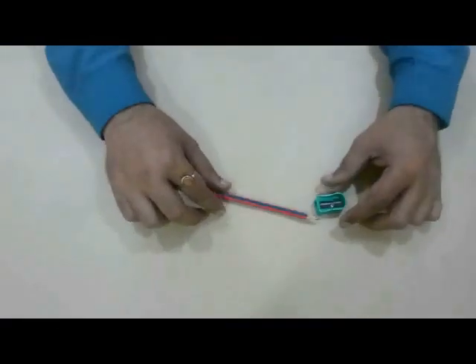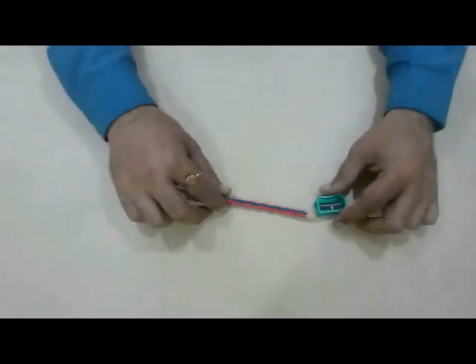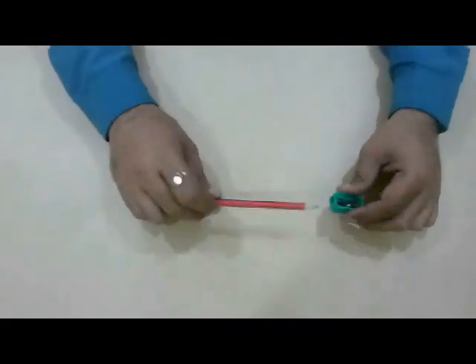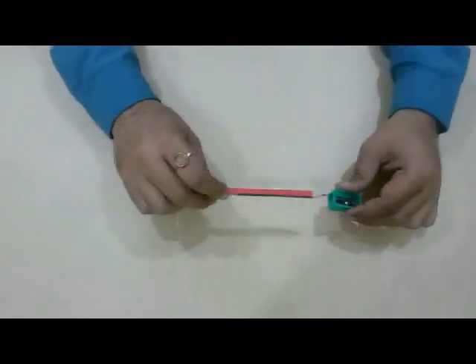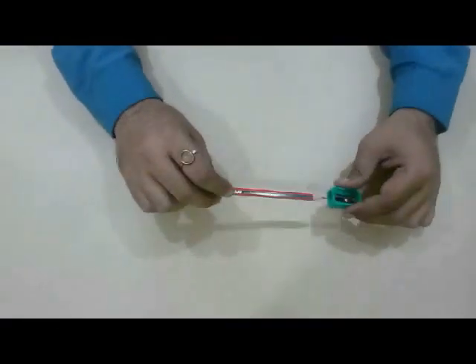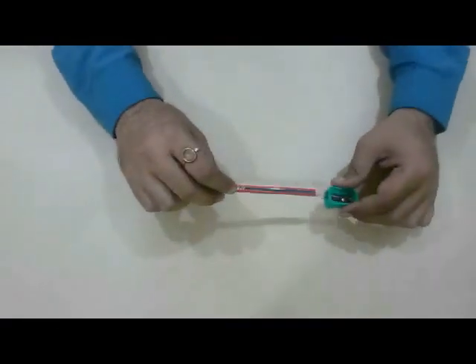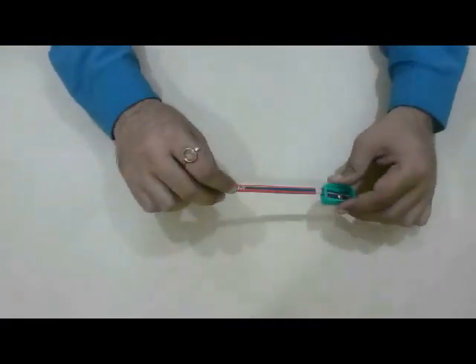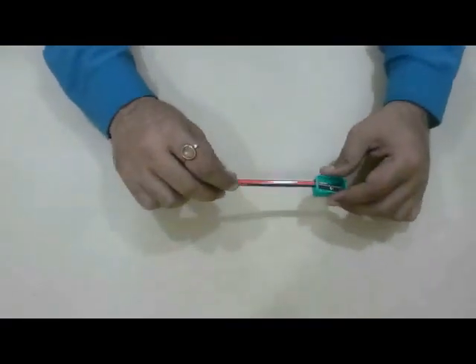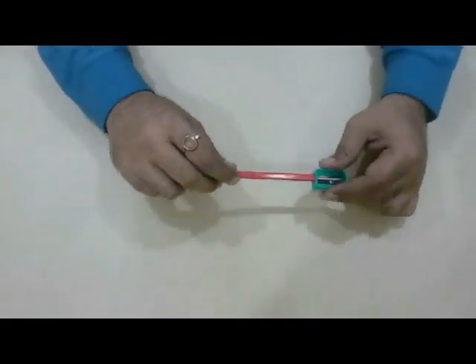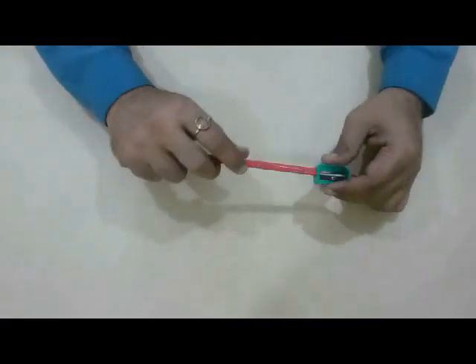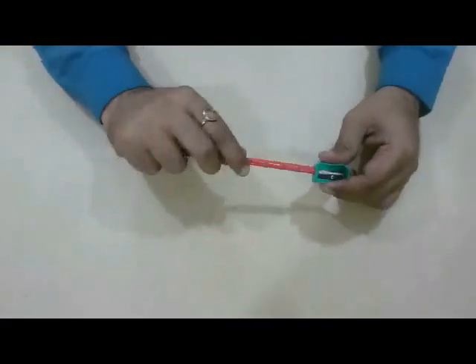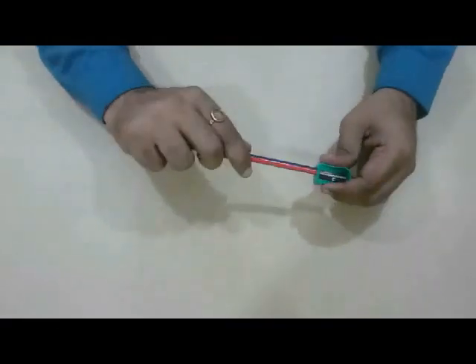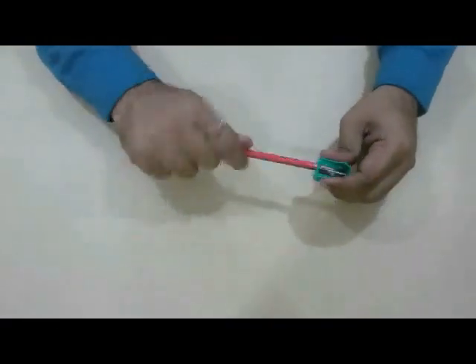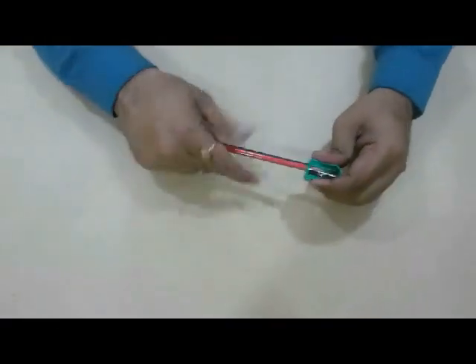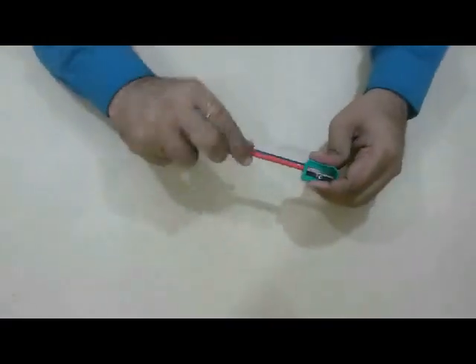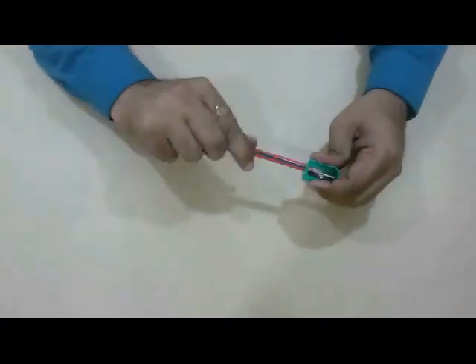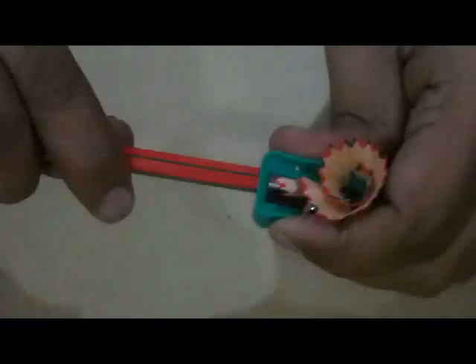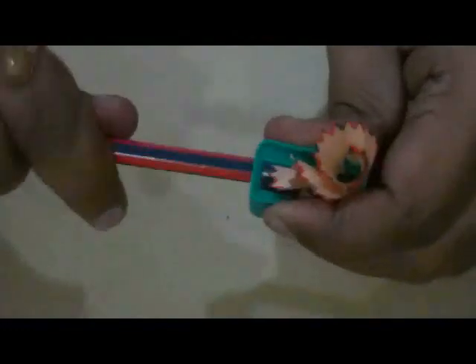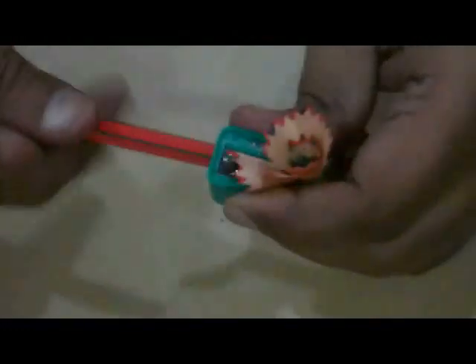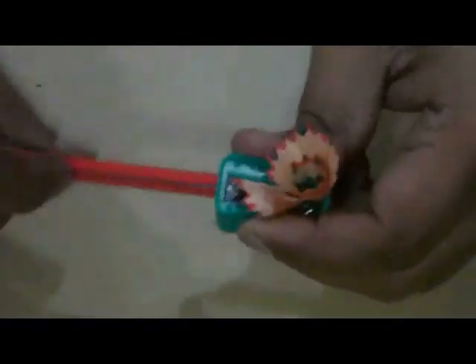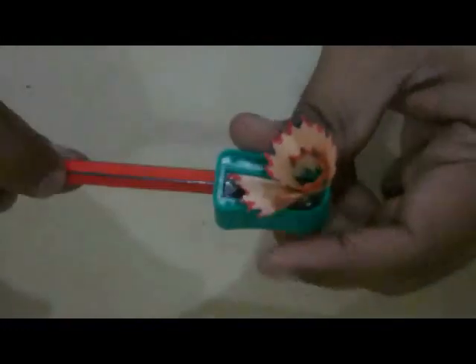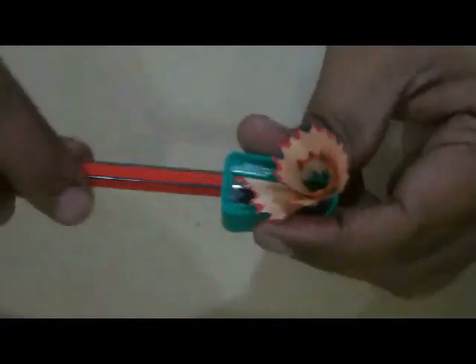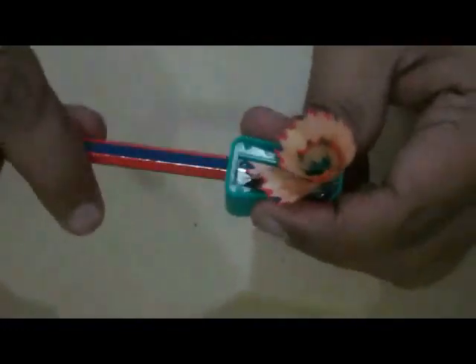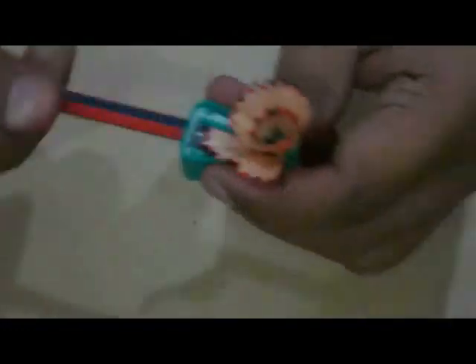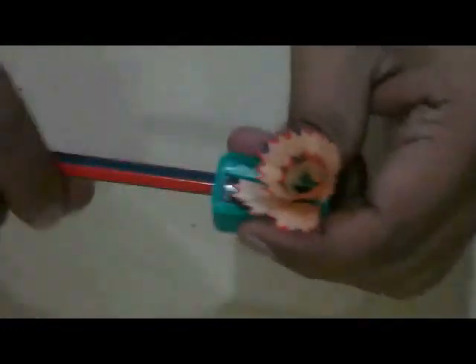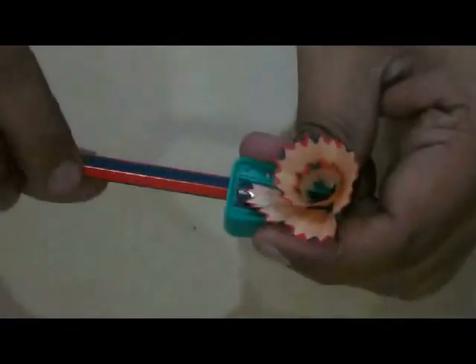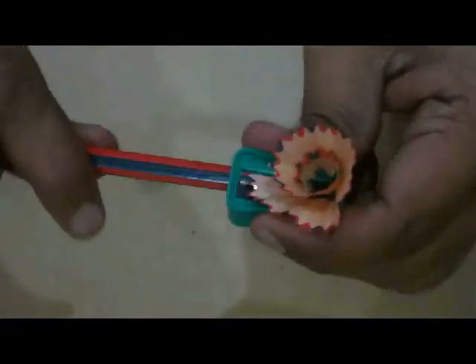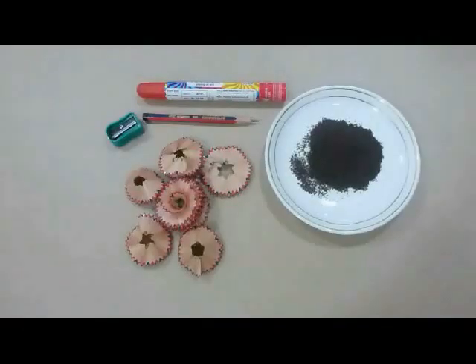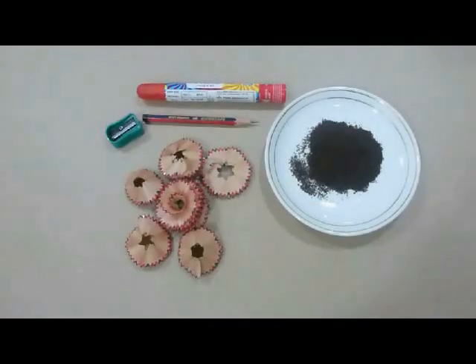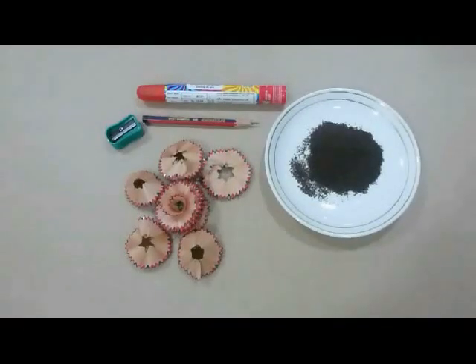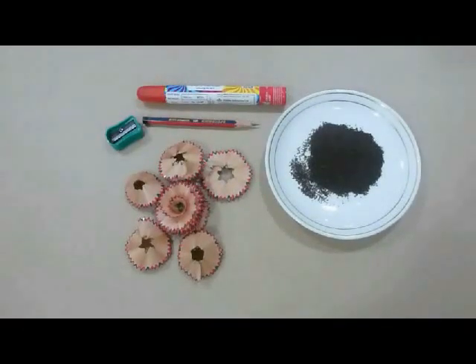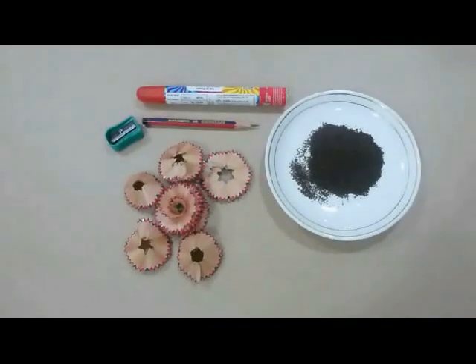First of all, sharpen your pencil and collect the shavings.